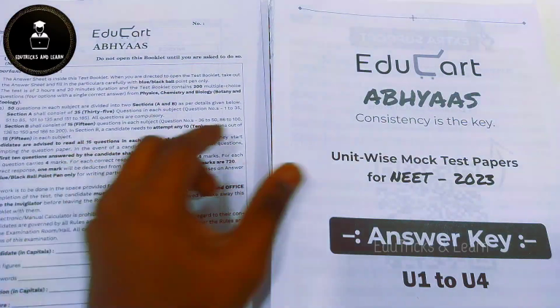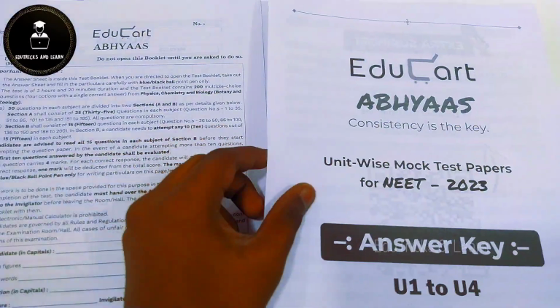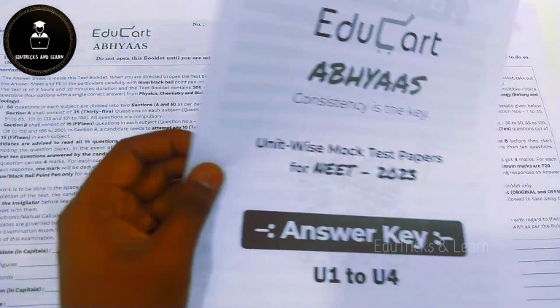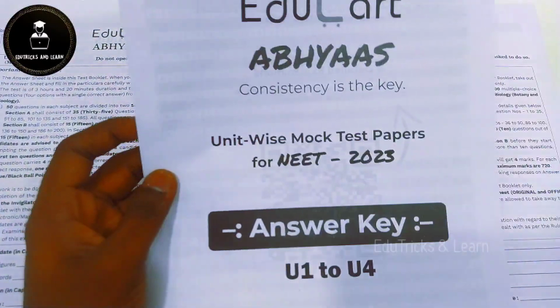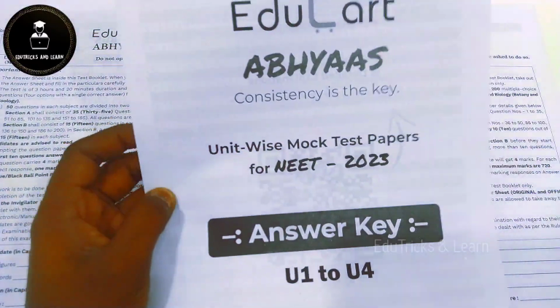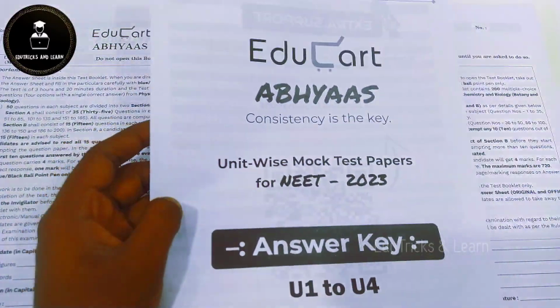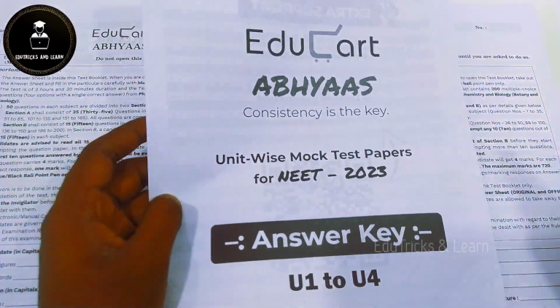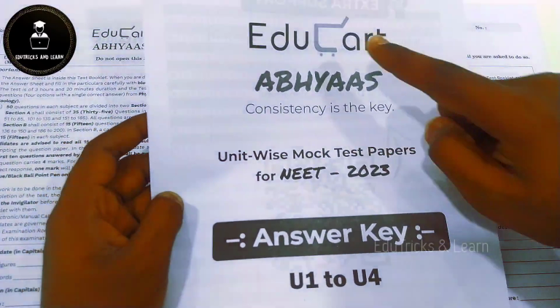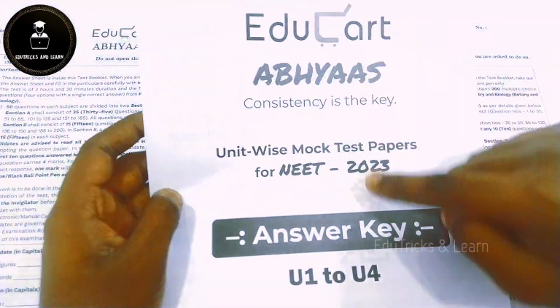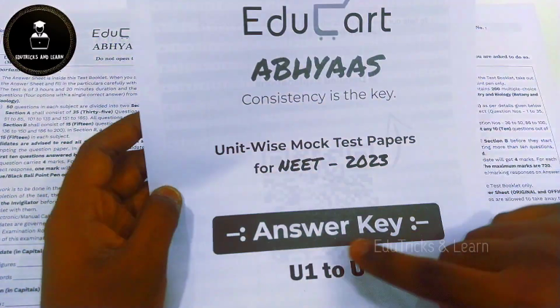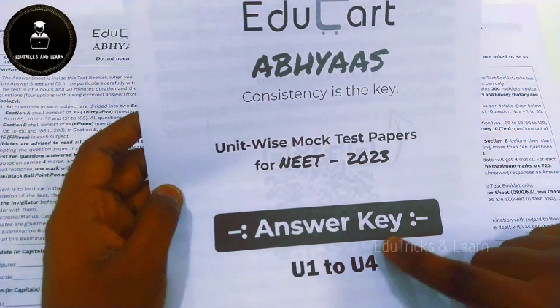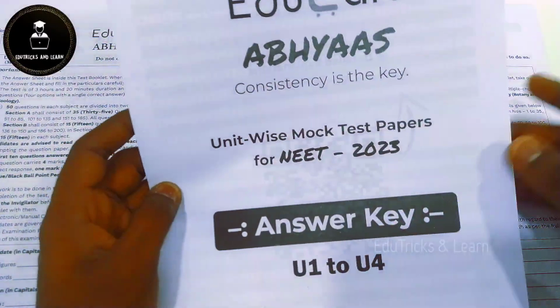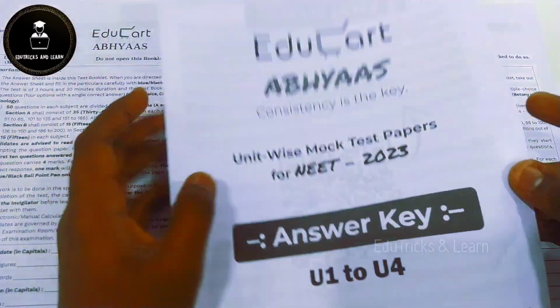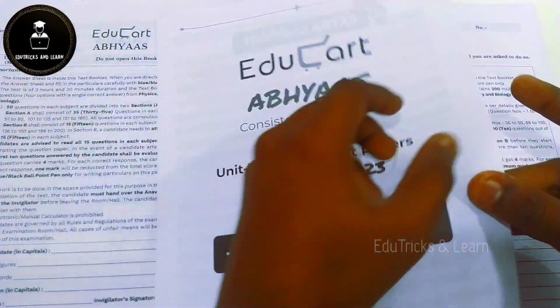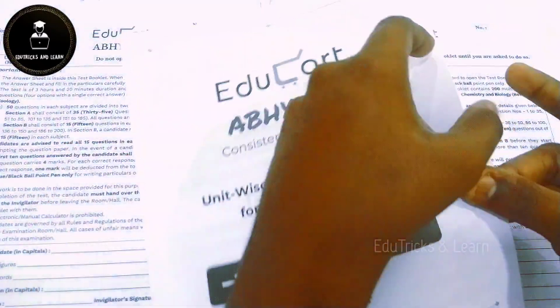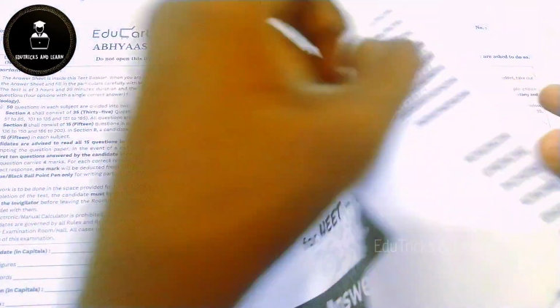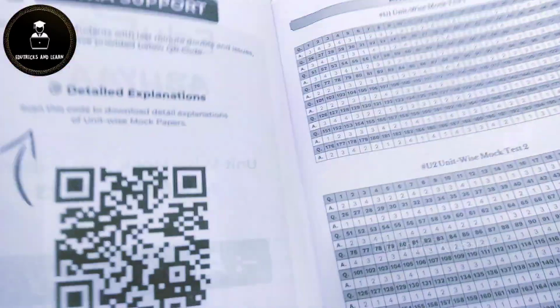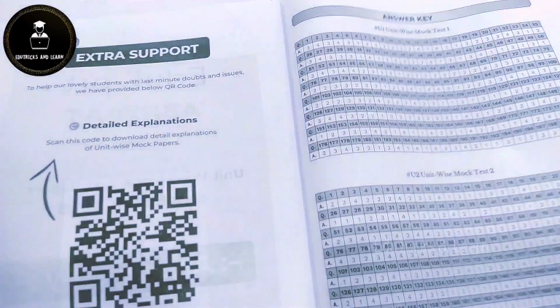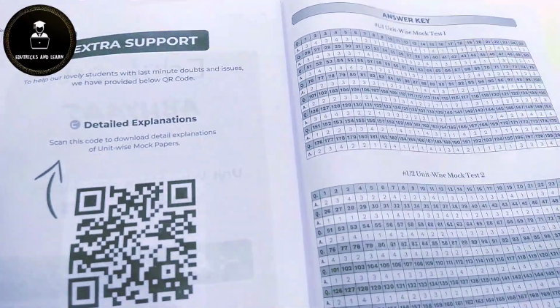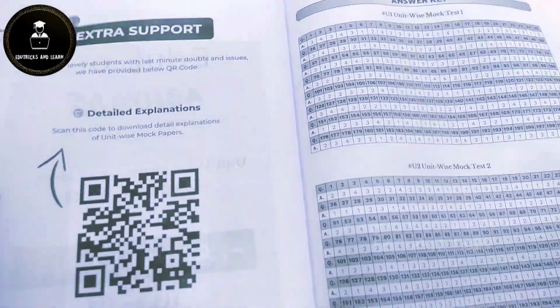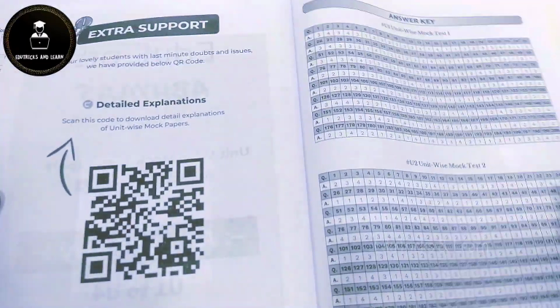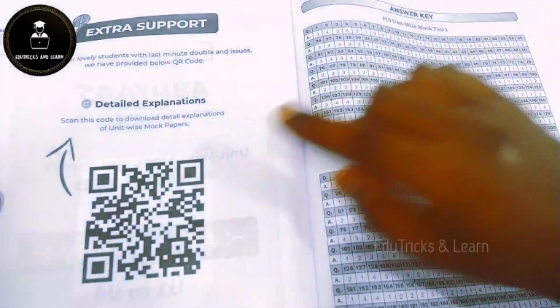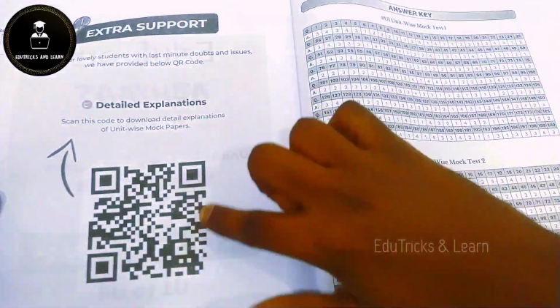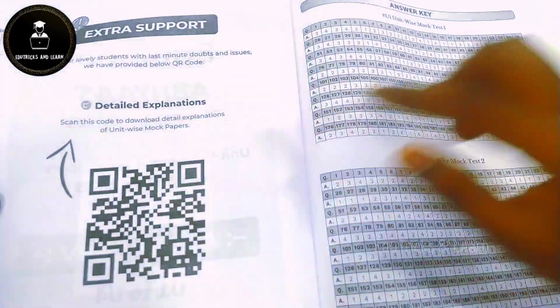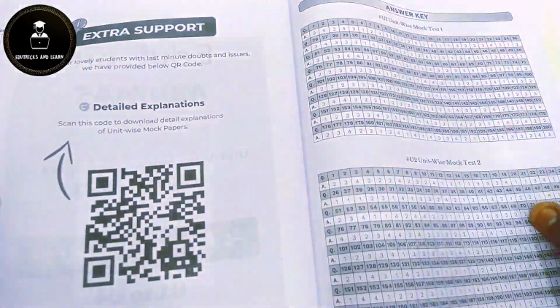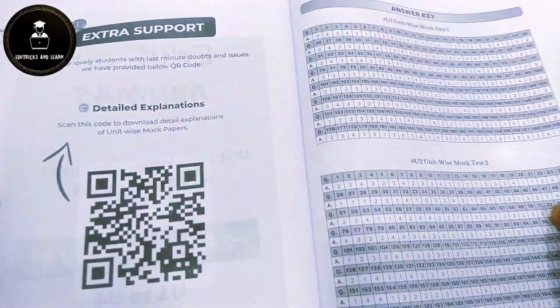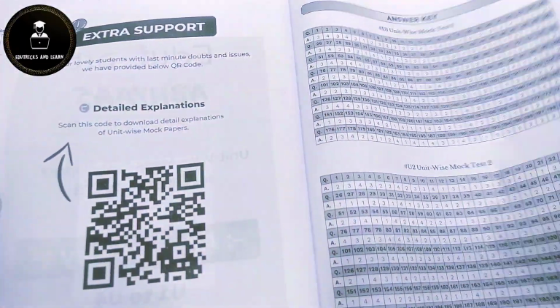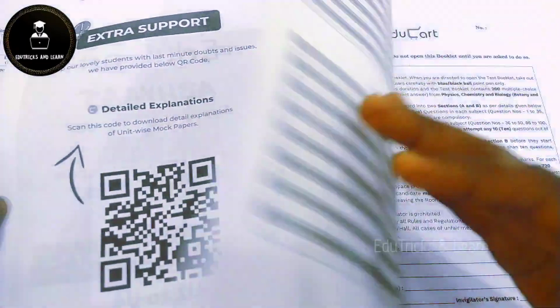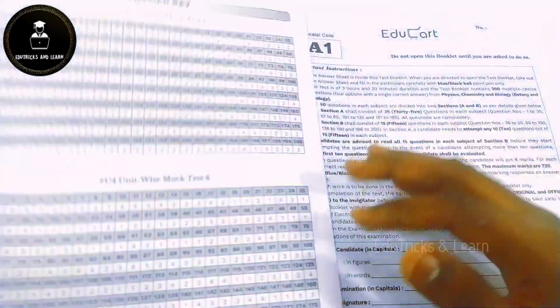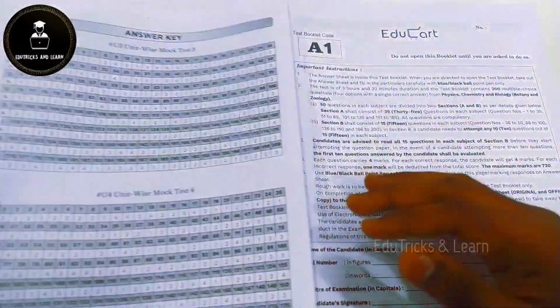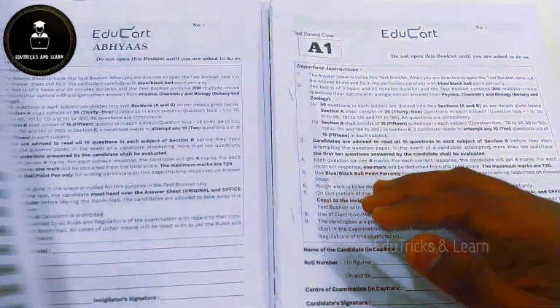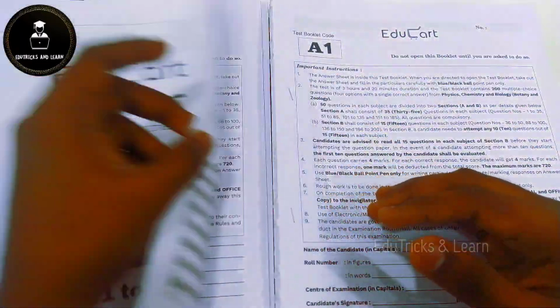They have given the answer key for U1 to U4, with a QR code for the complete explanation PDF and a complete answer key booklet.